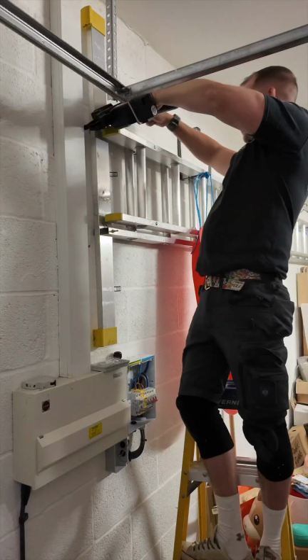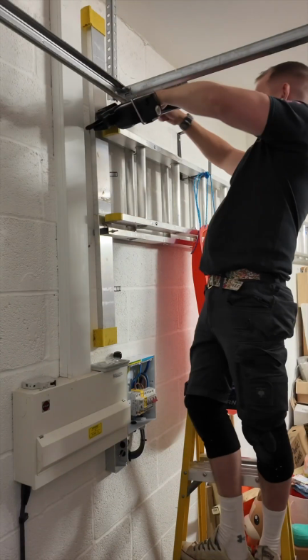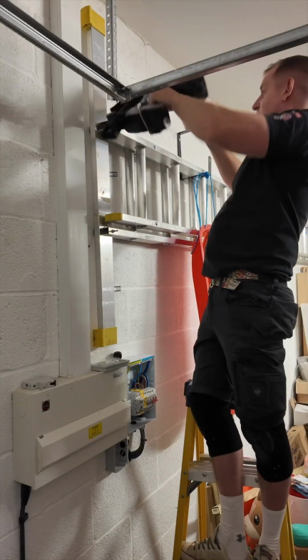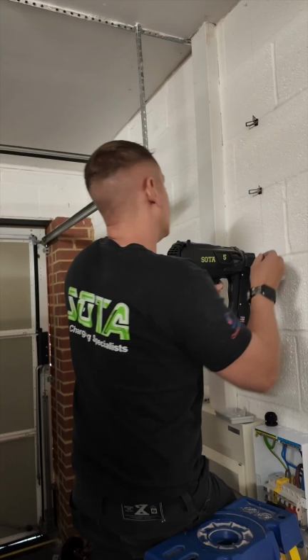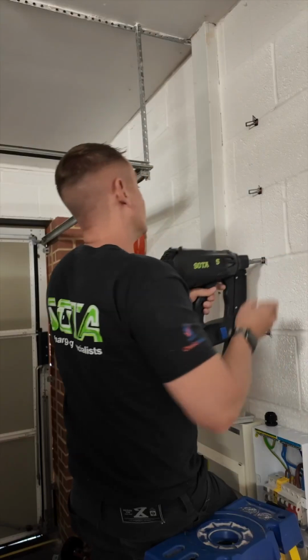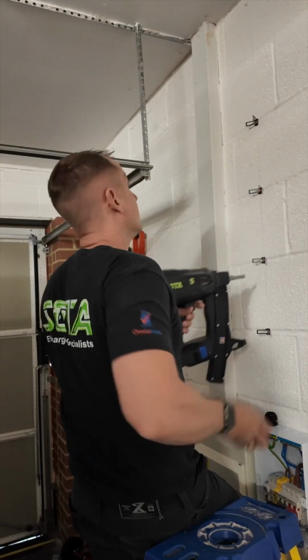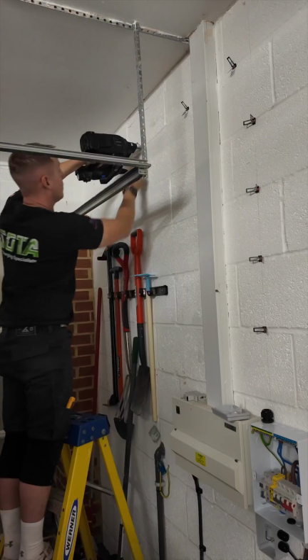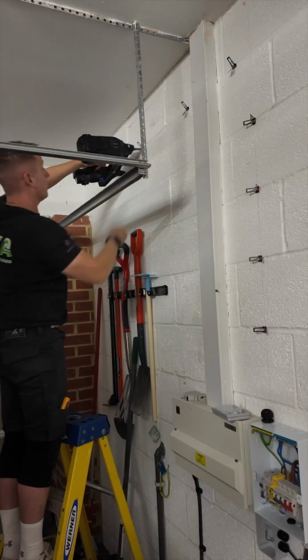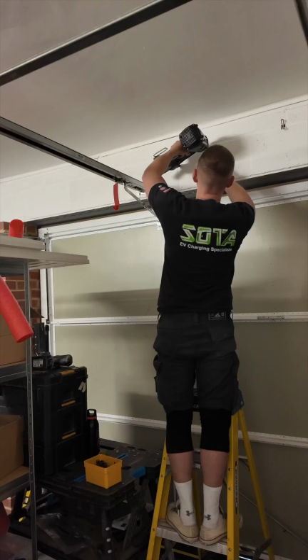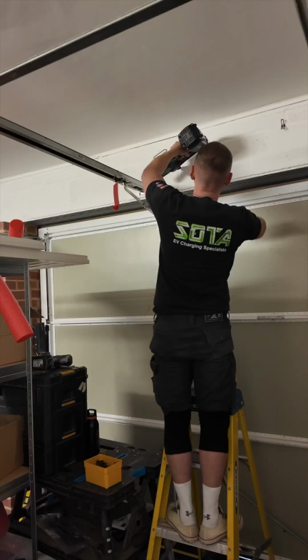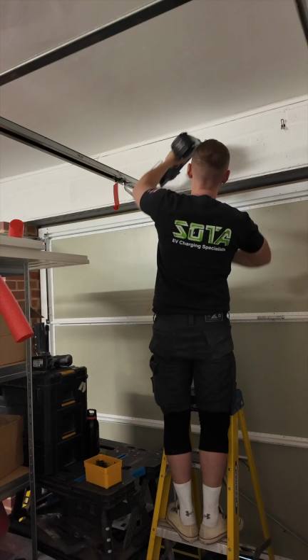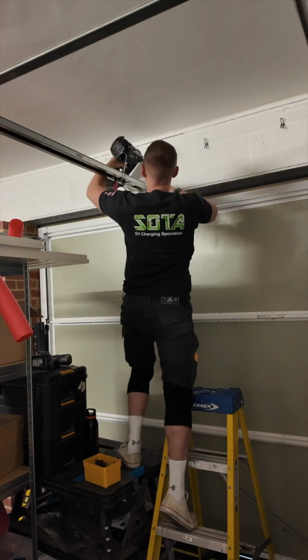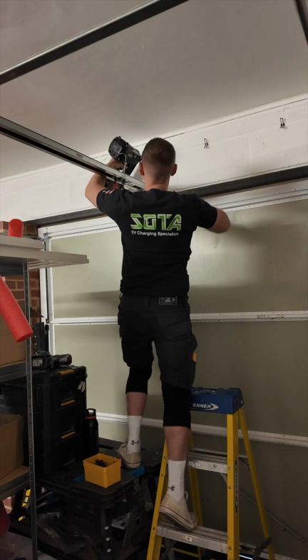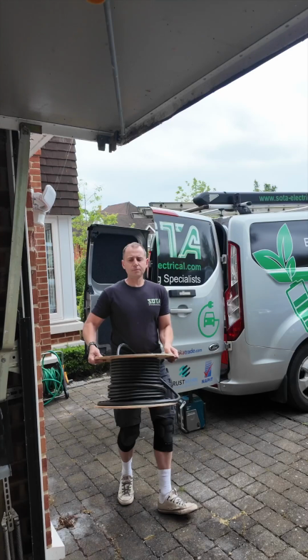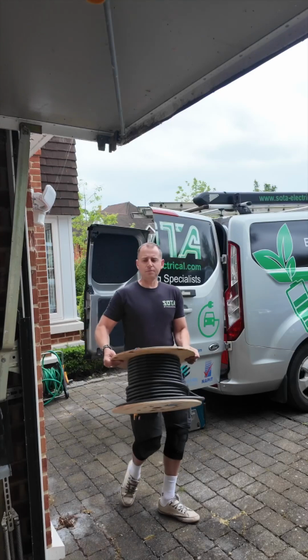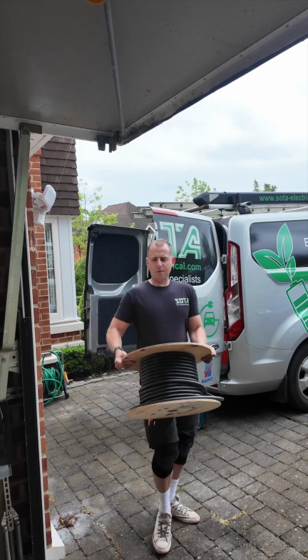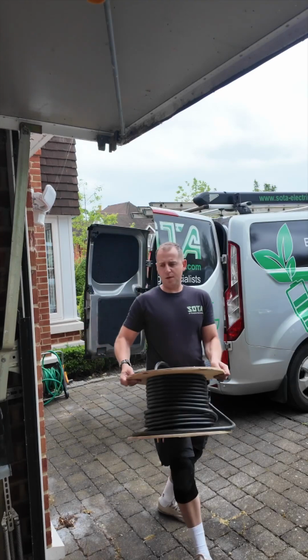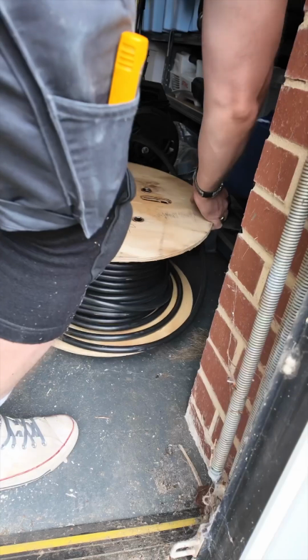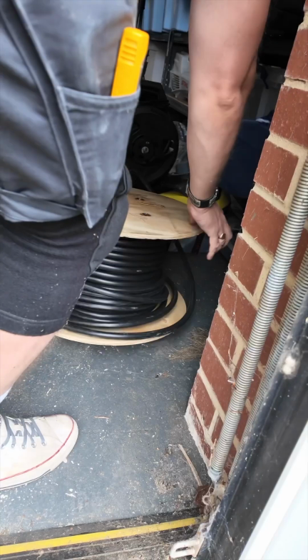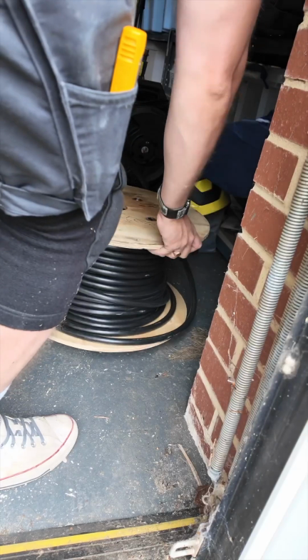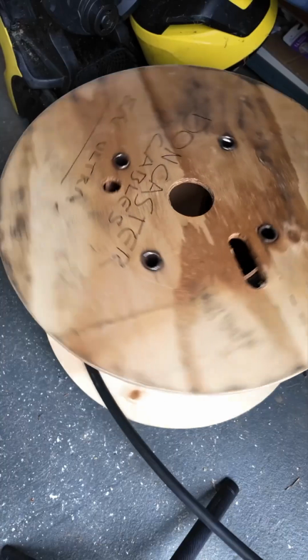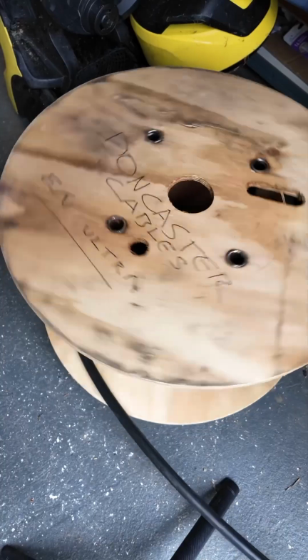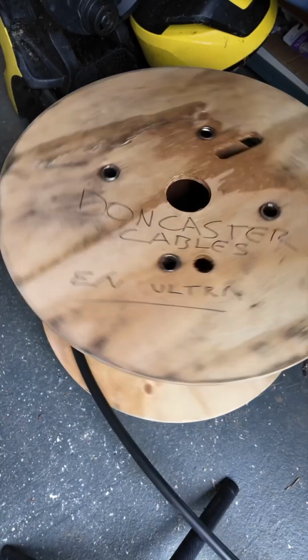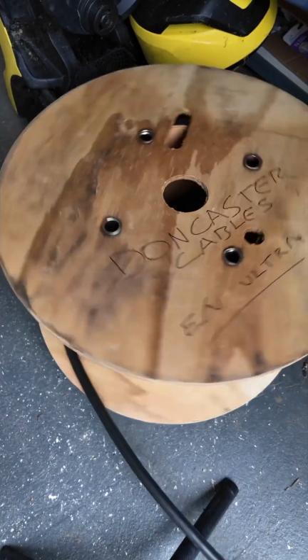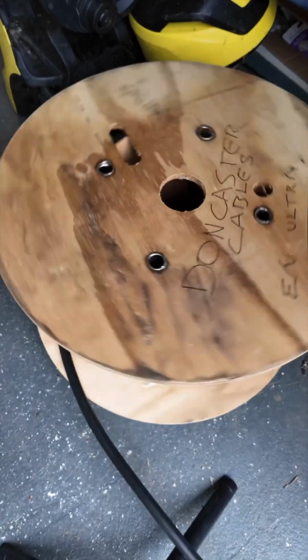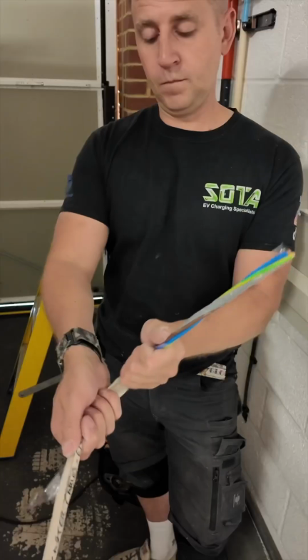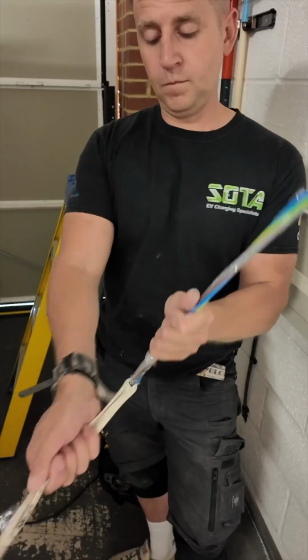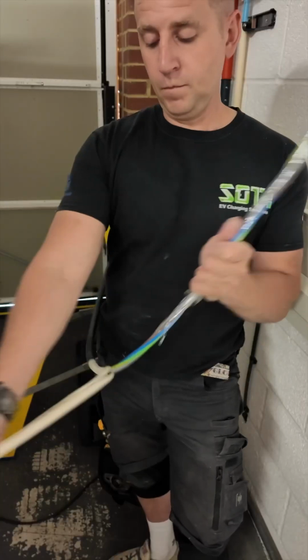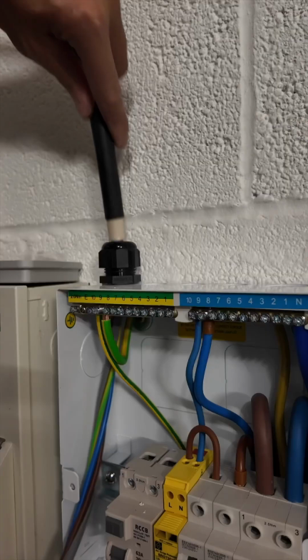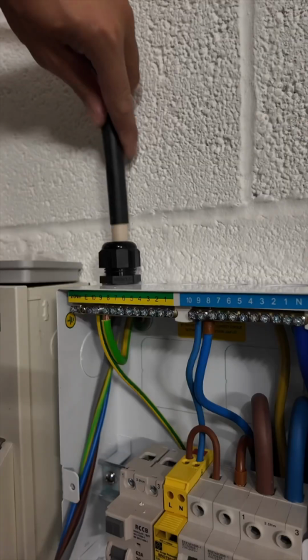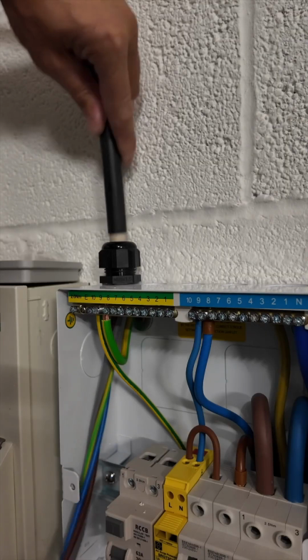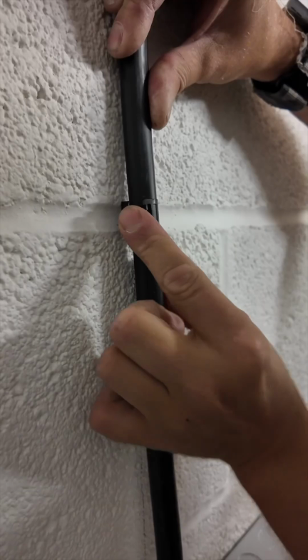The cable run was nice and straightforward today, clipped inside the garage to the centre column where we're going to go back entry to the charging point.